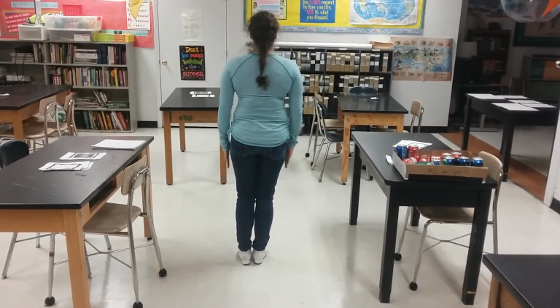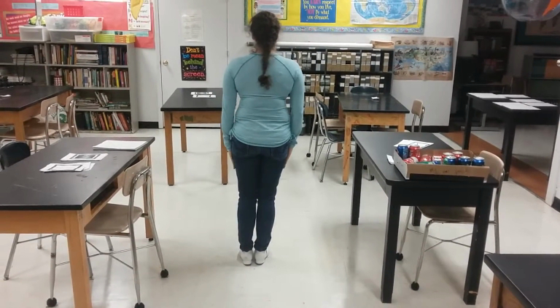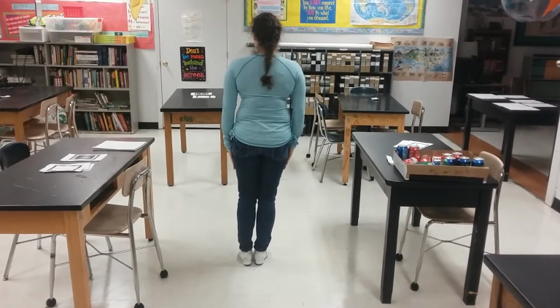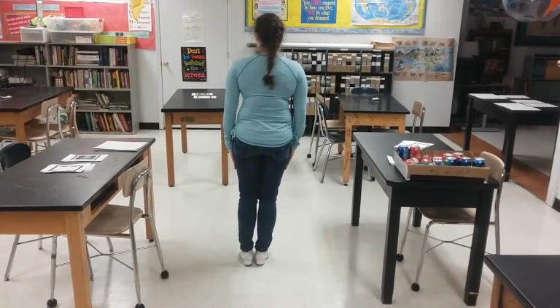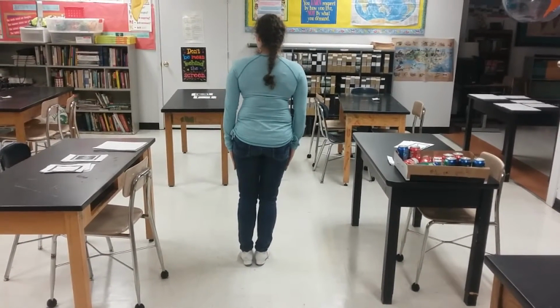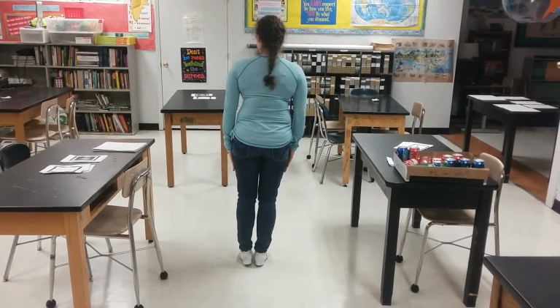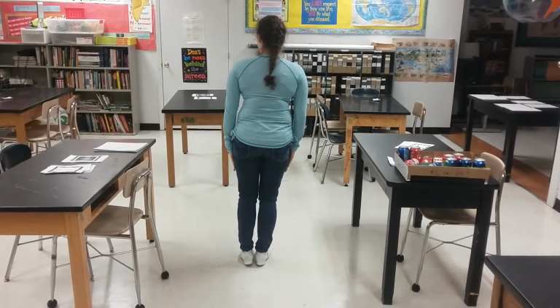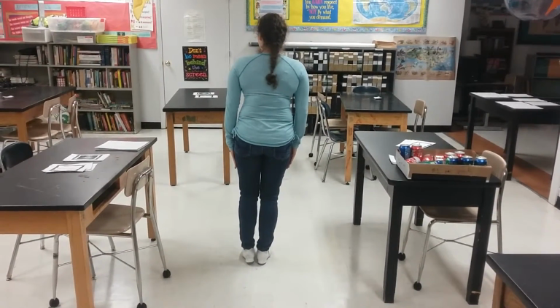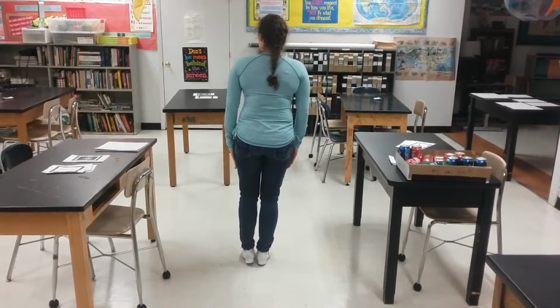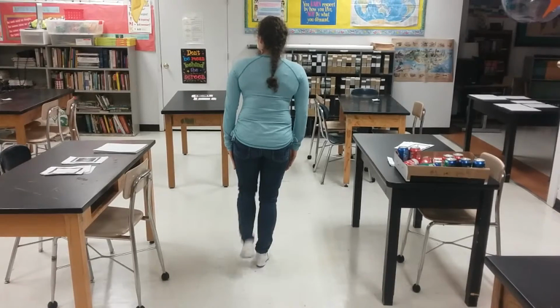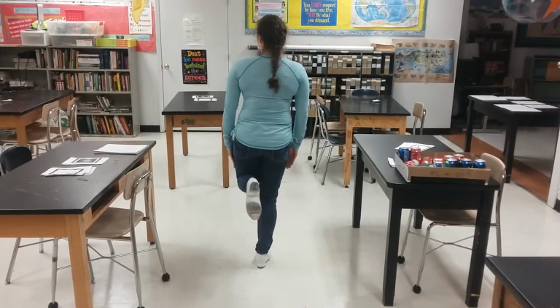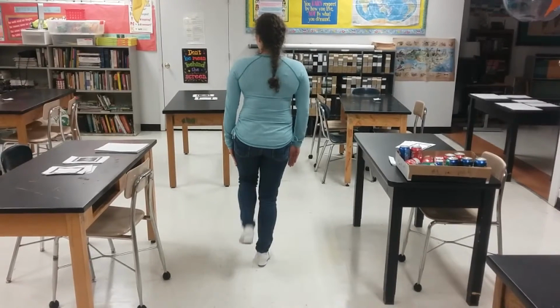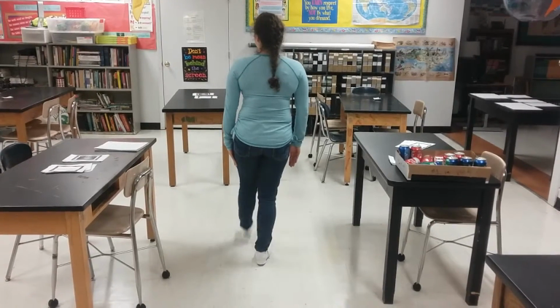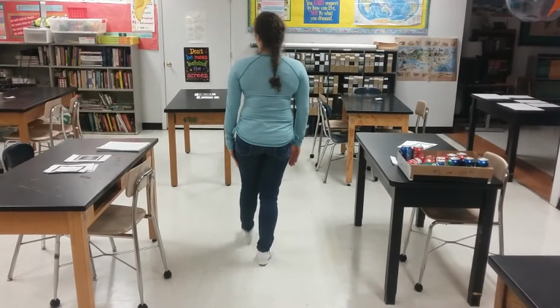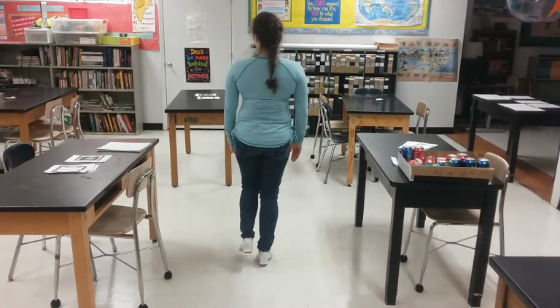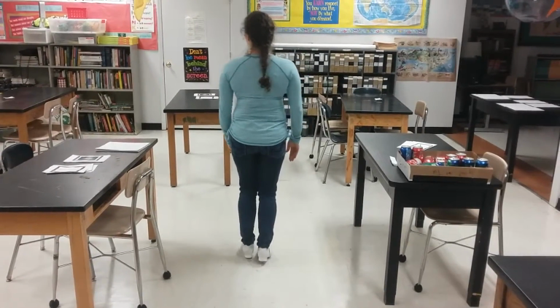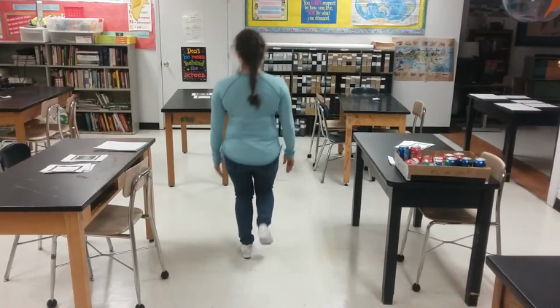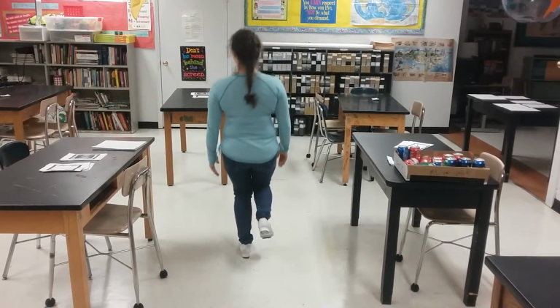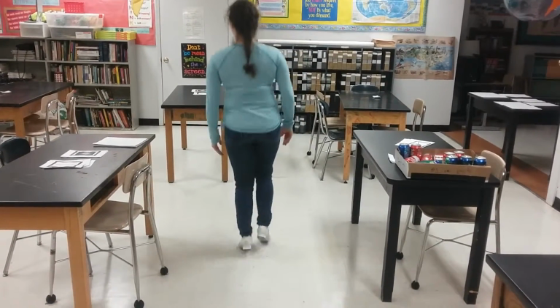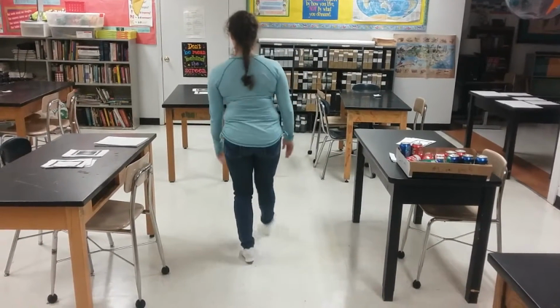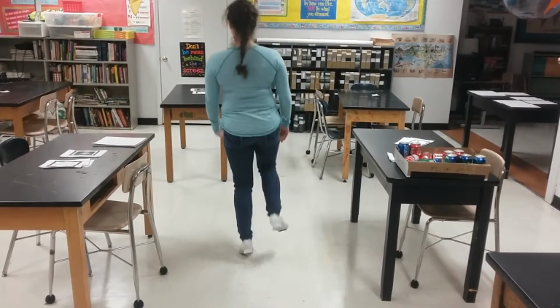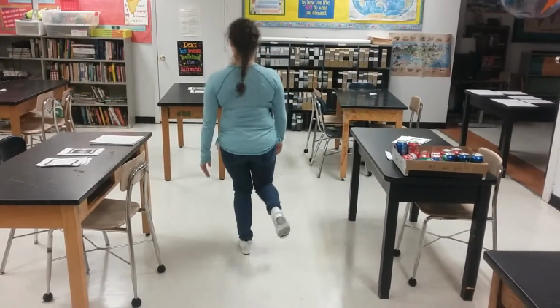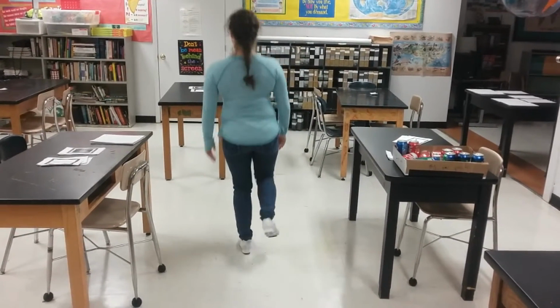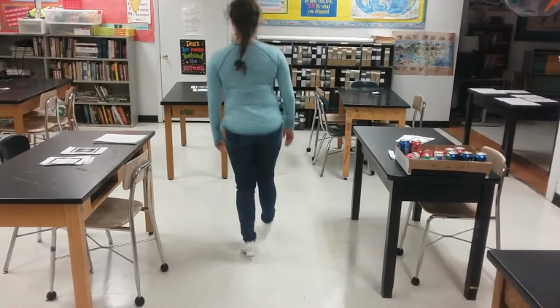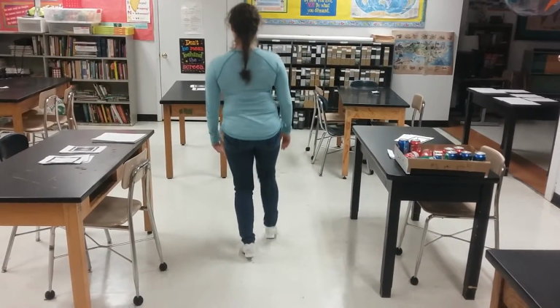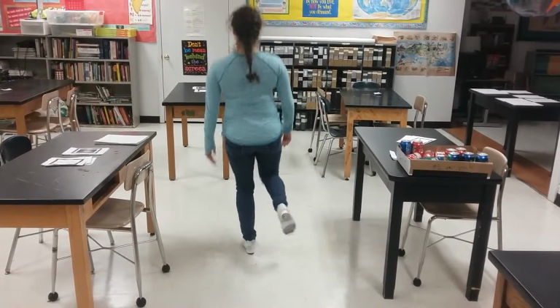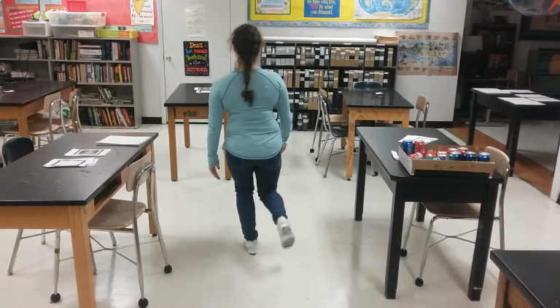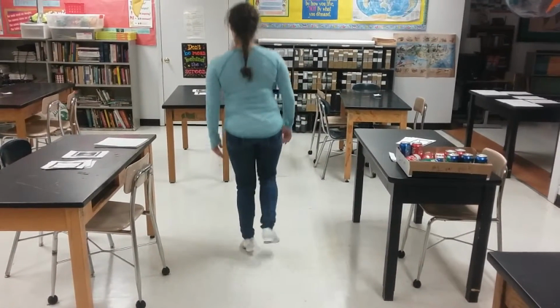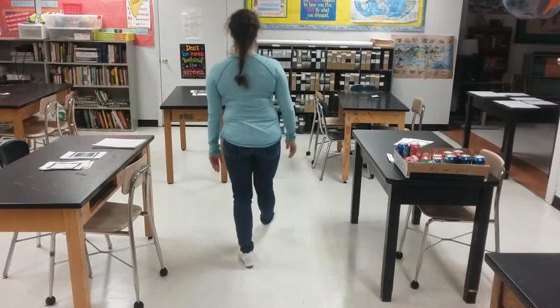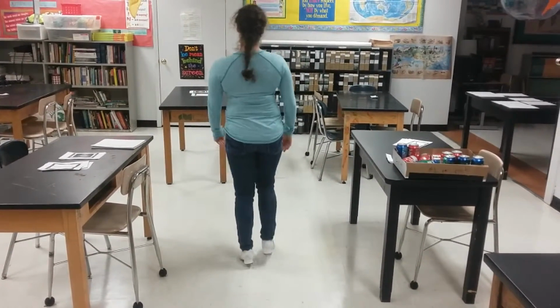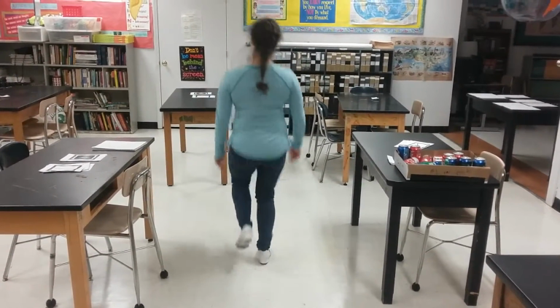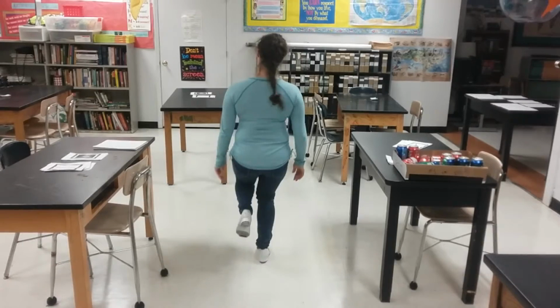So if we start out with a double step, we could do: double step, double up, double up, double down.